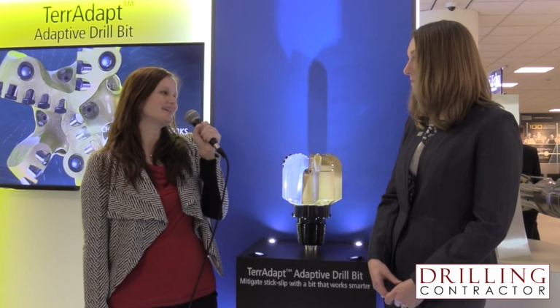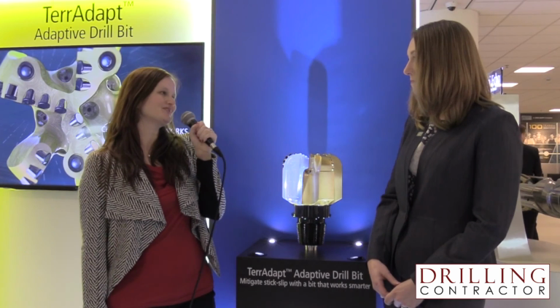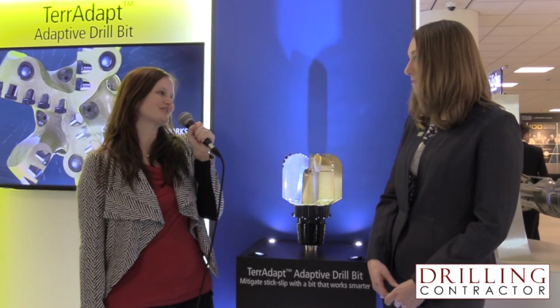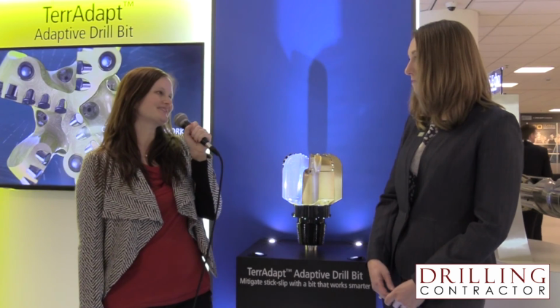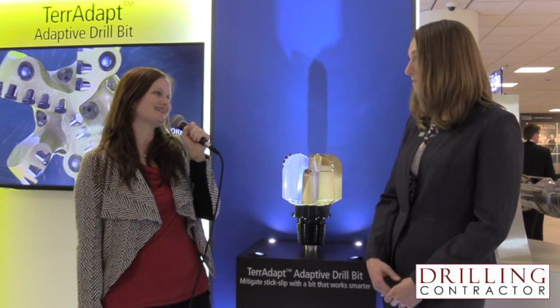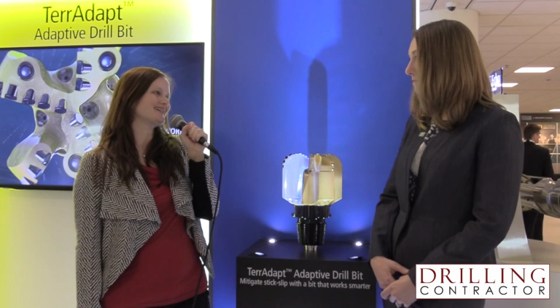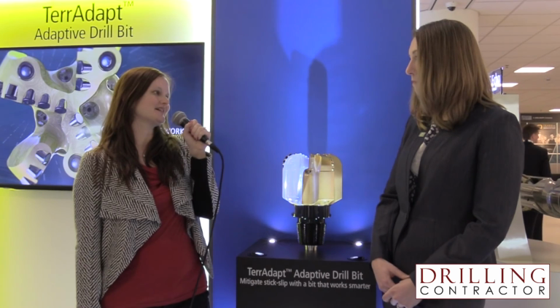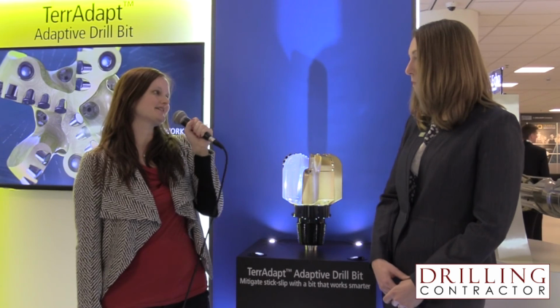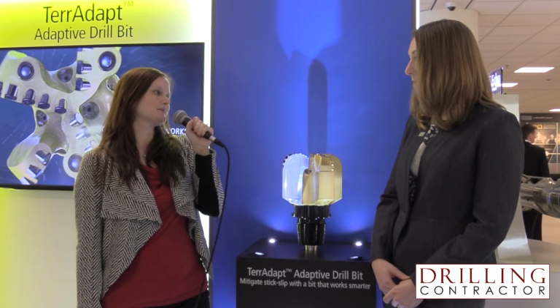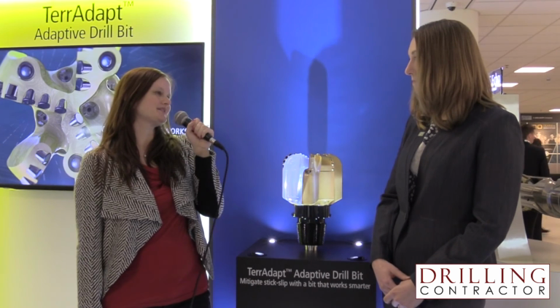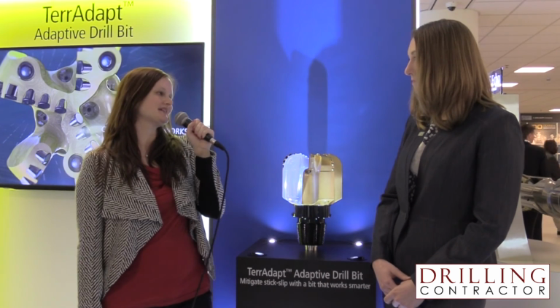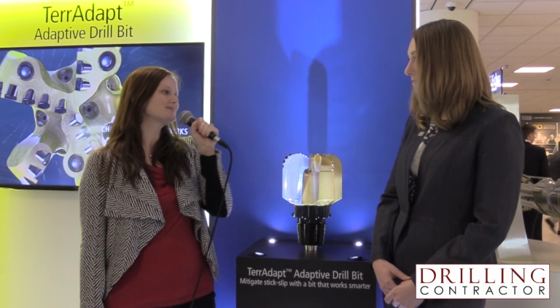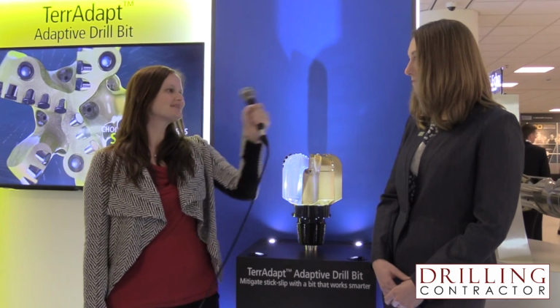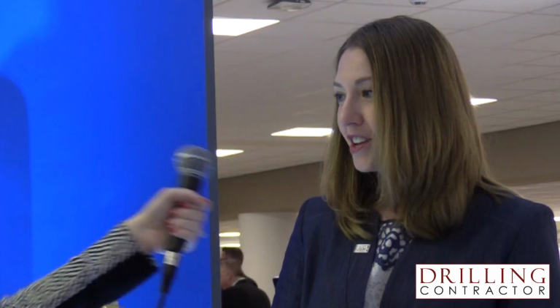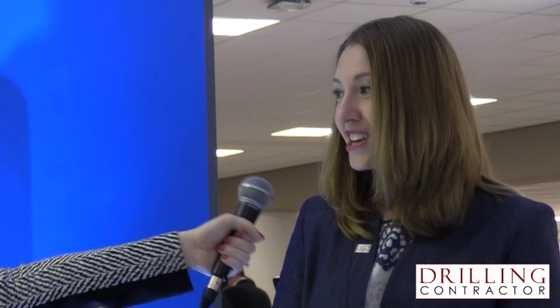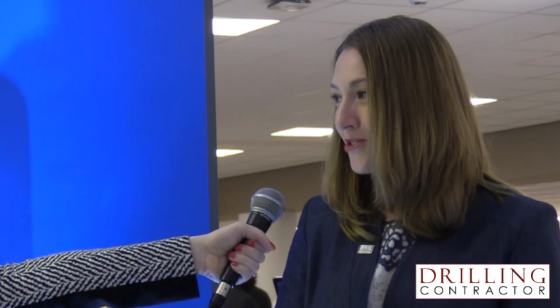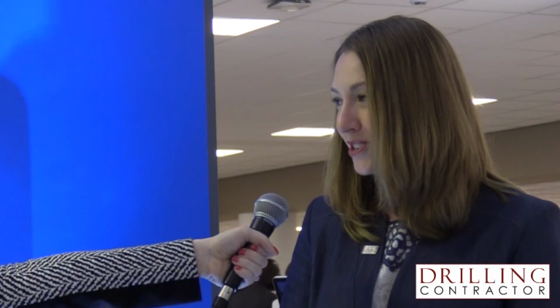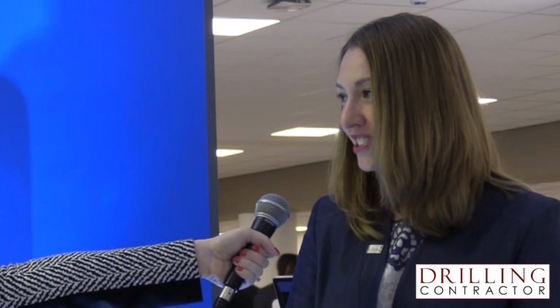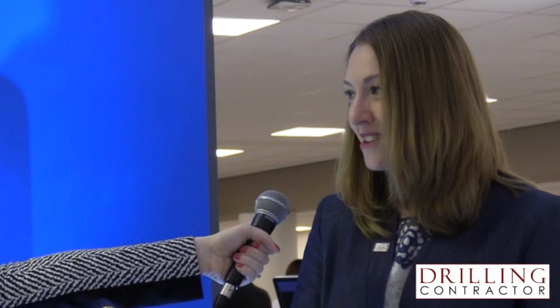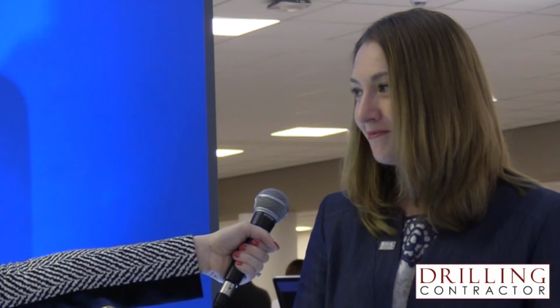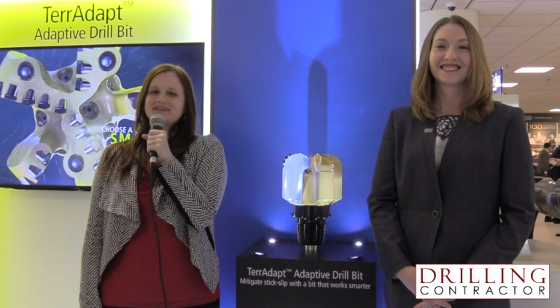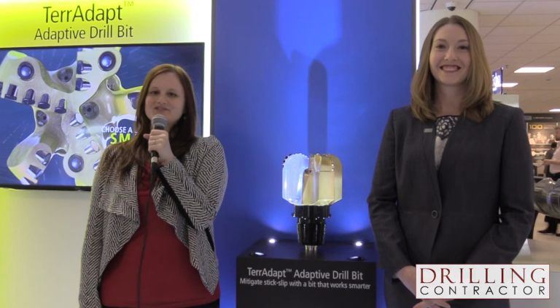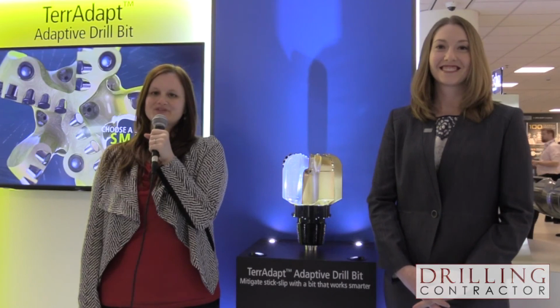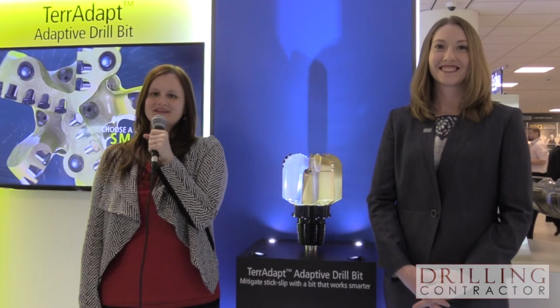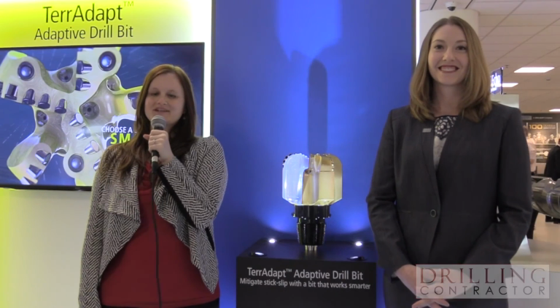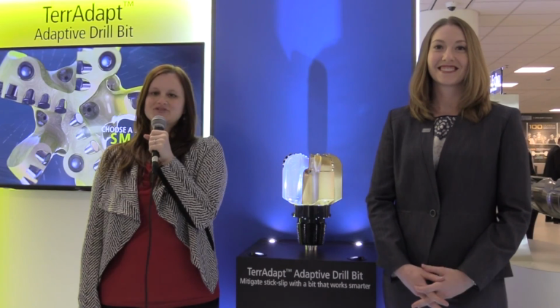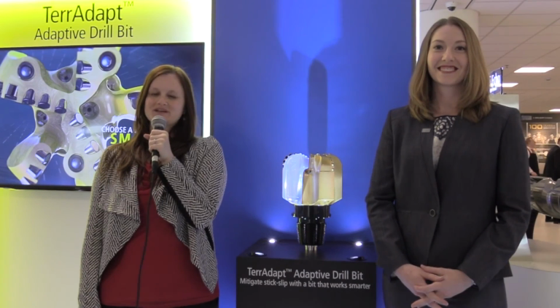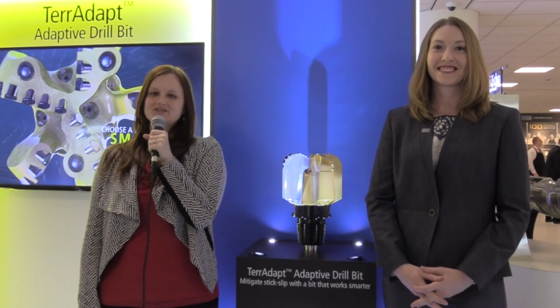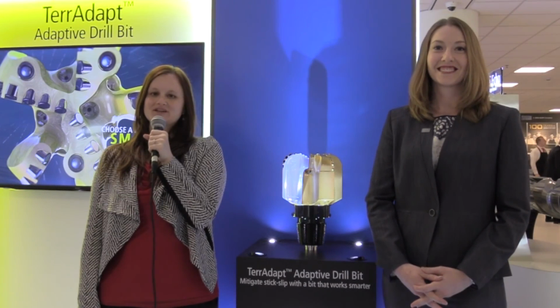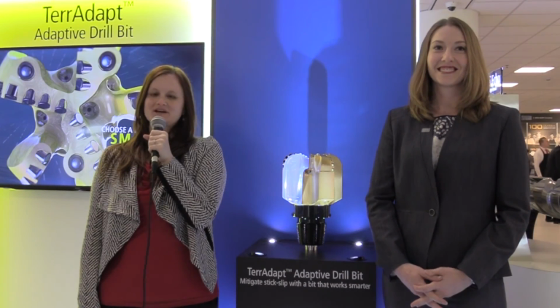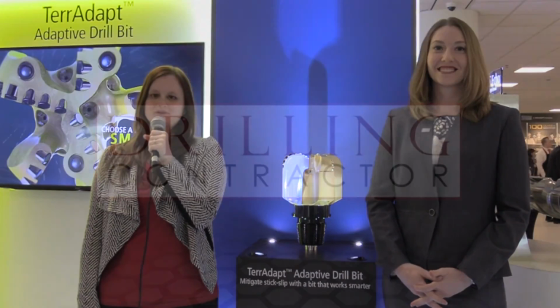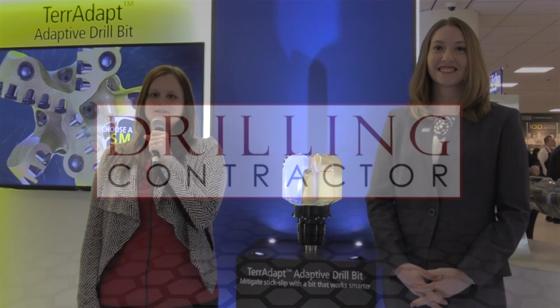Thank you for joining us today, Danielle, and telling us all about the Teradapt. Thank you very much for your time. Thank you for joining us on drillingcontractor.org.